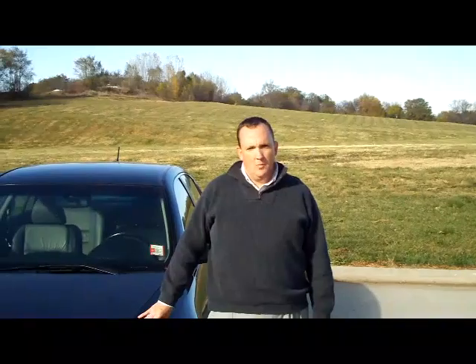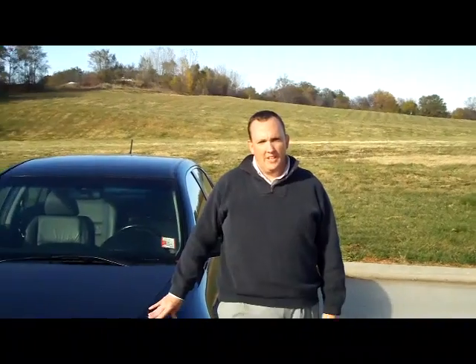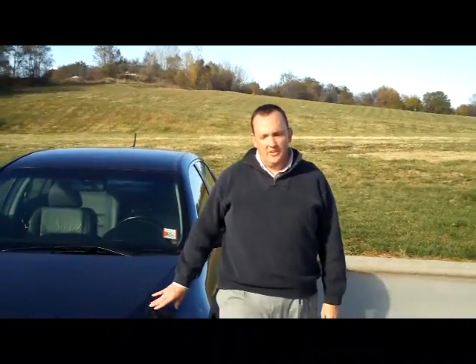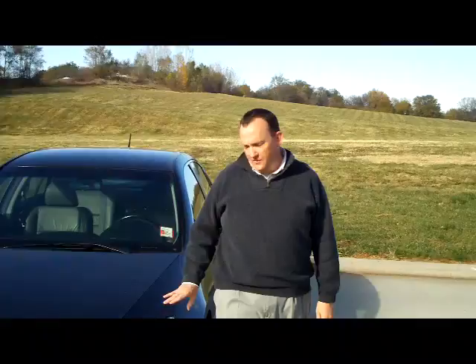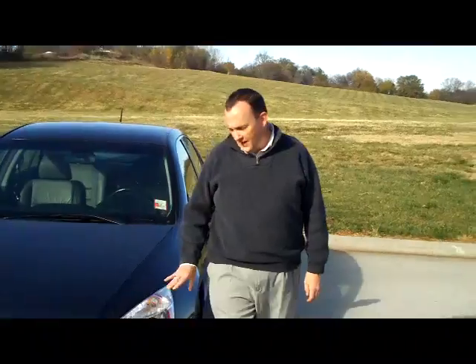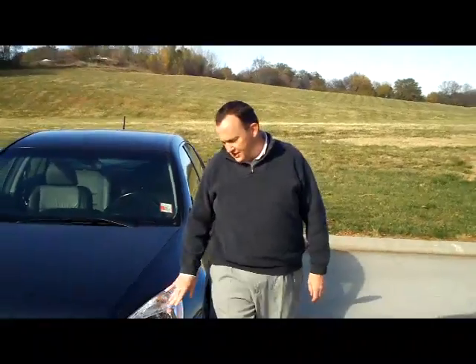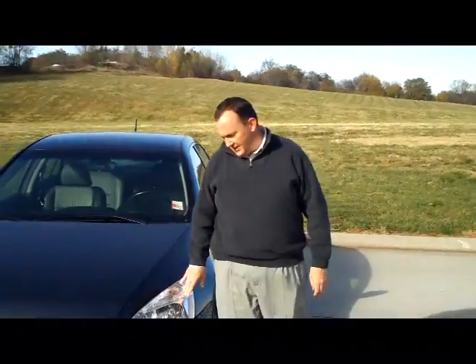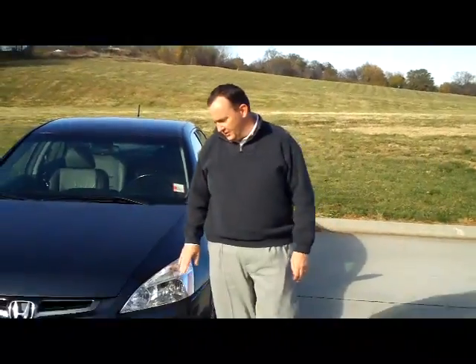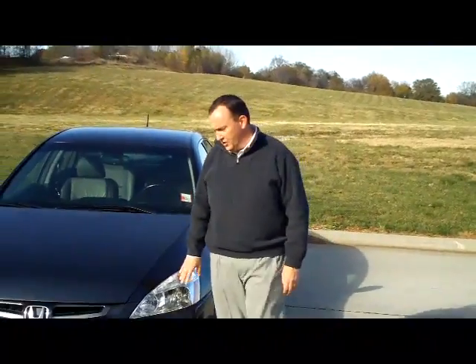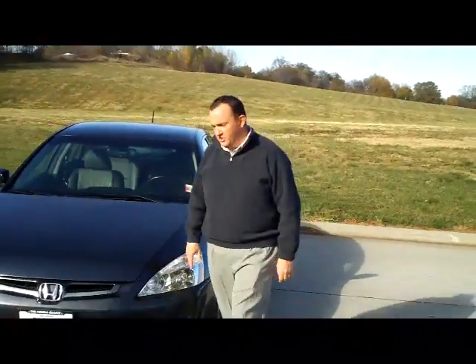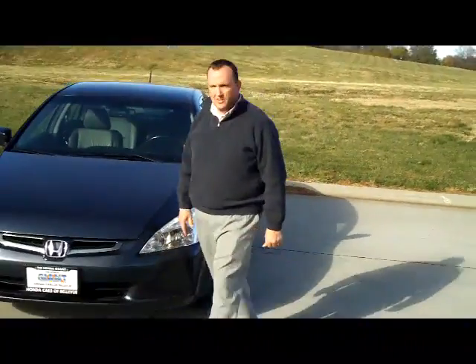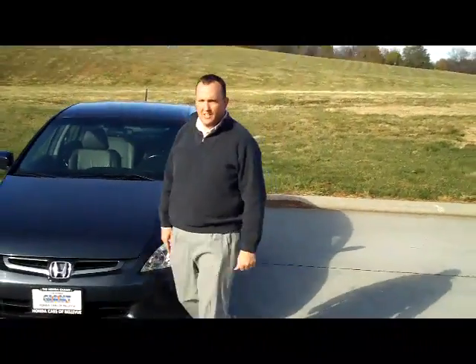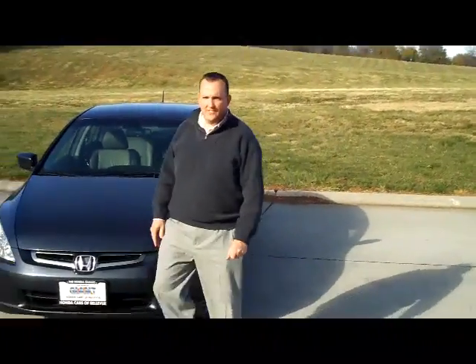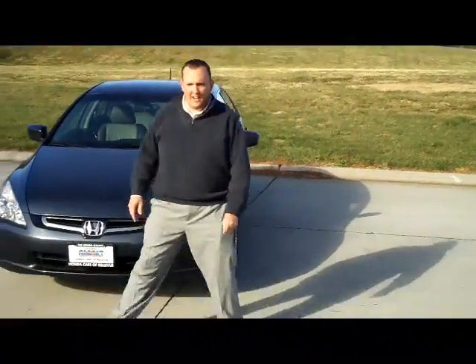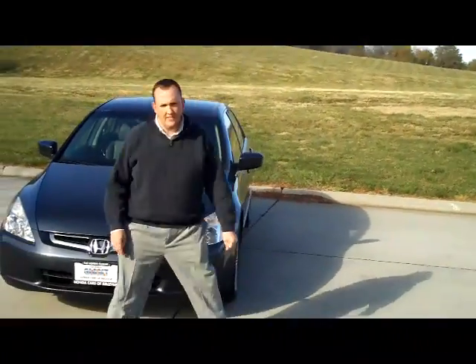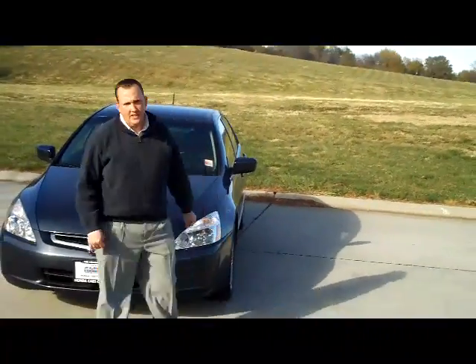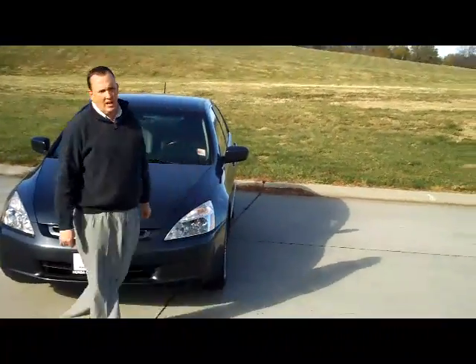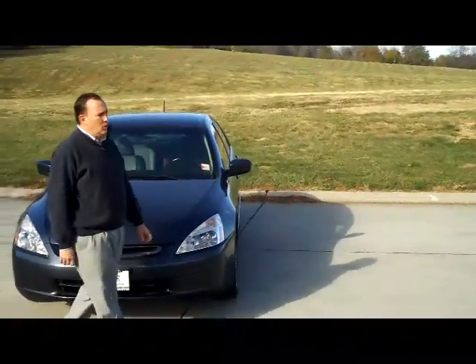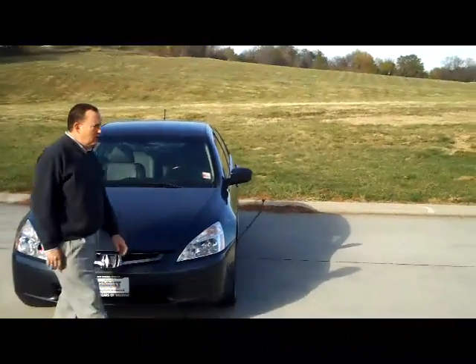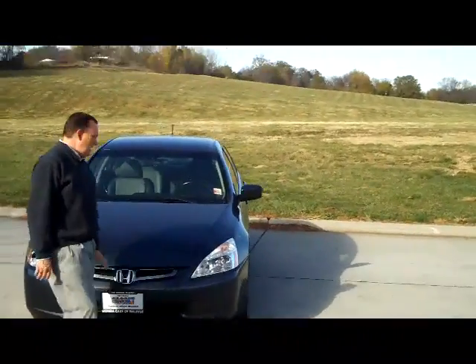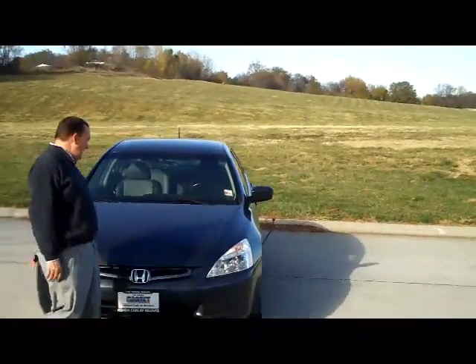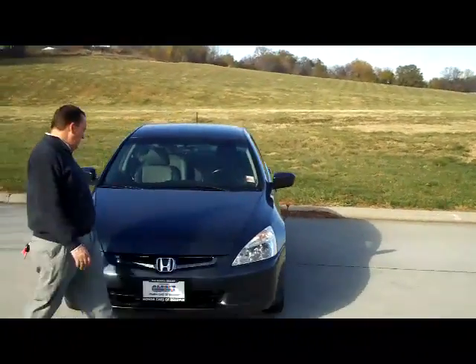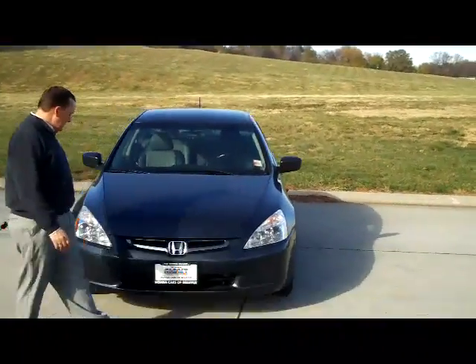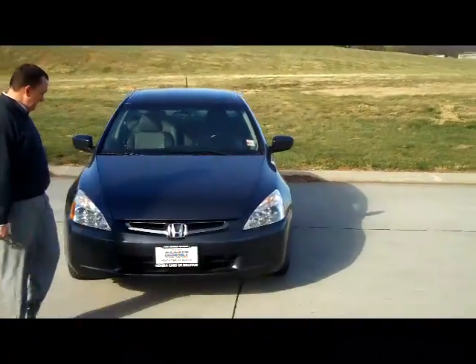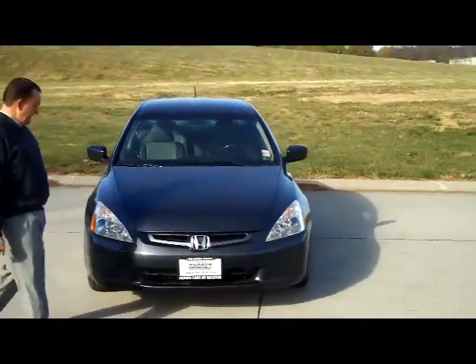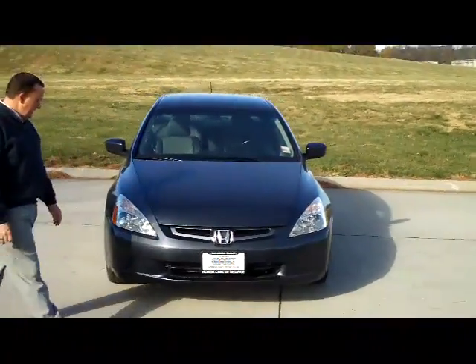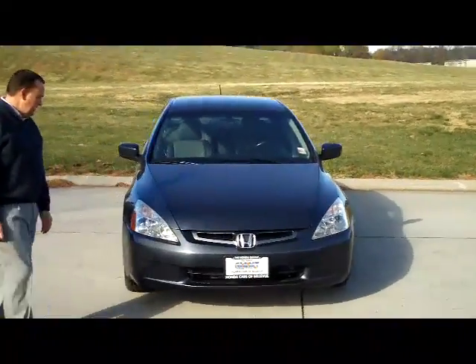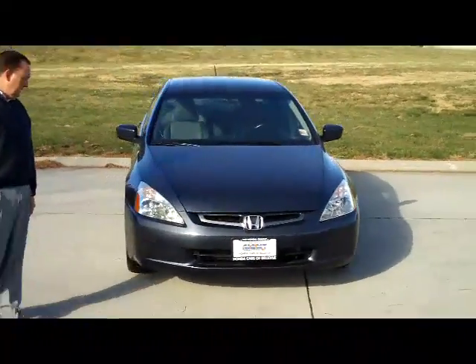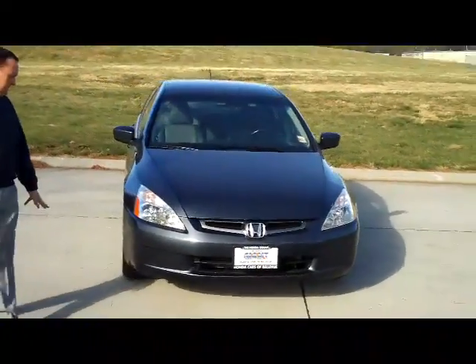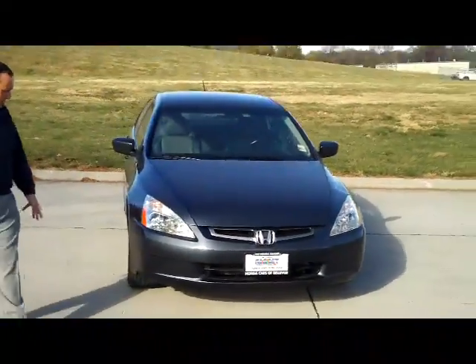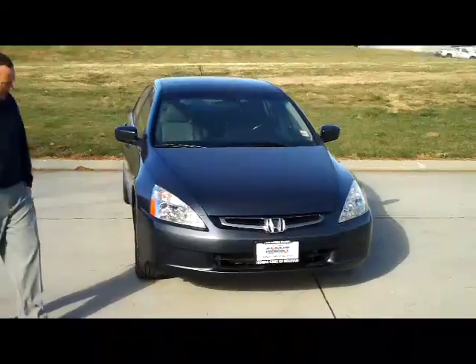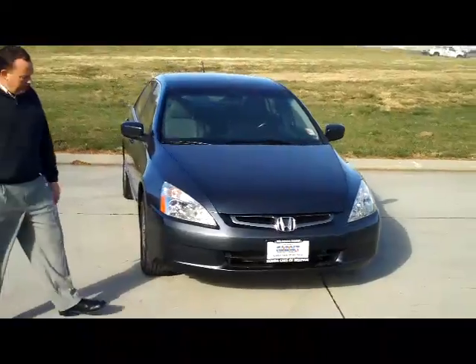Brian Kelly here for the Honda Giant. I'm here to show you this 2005 Accord Hybrid V6 model.